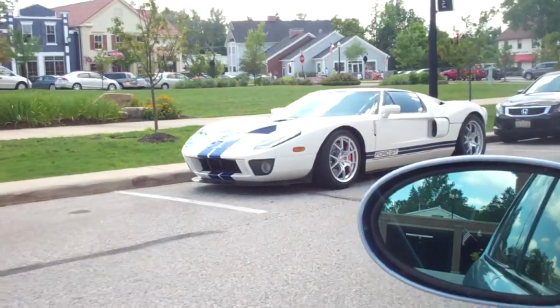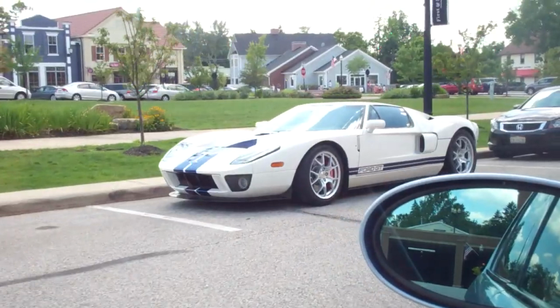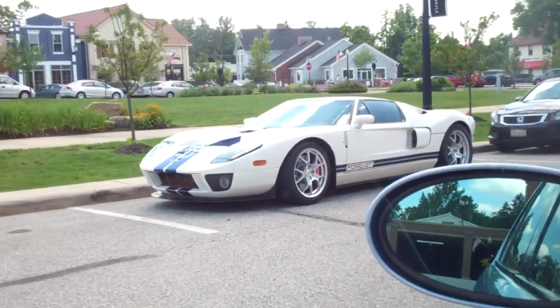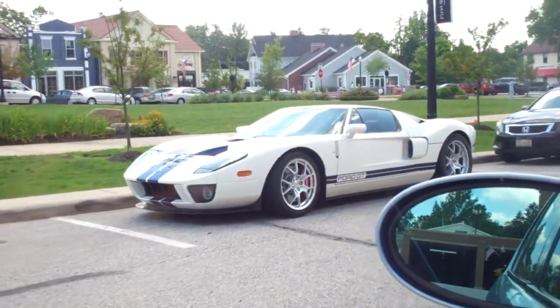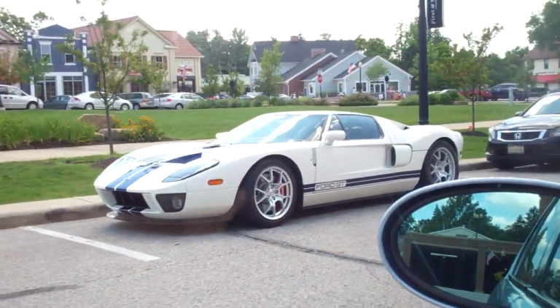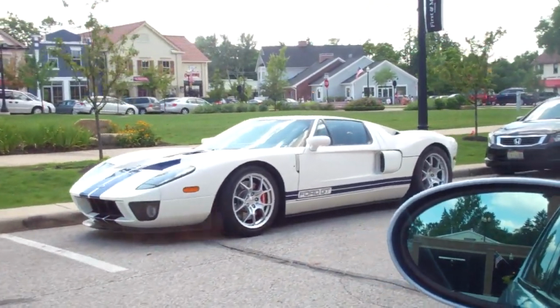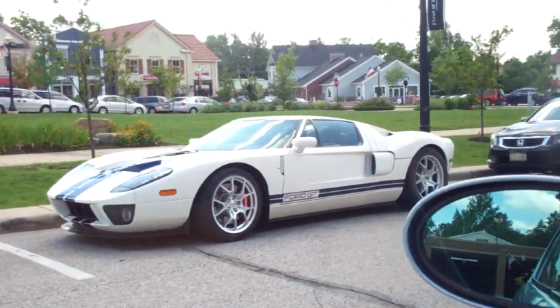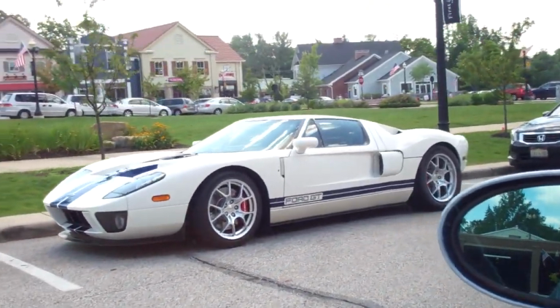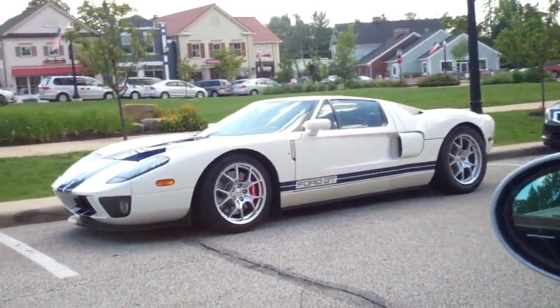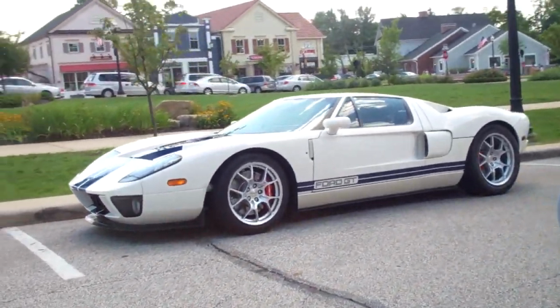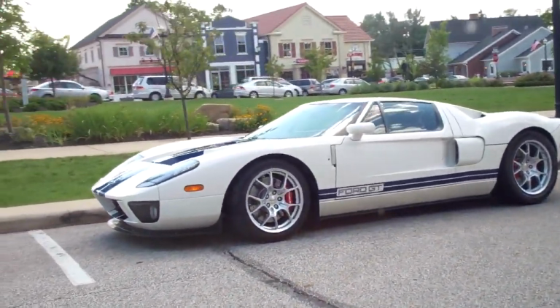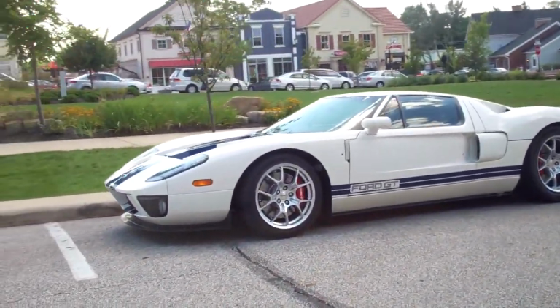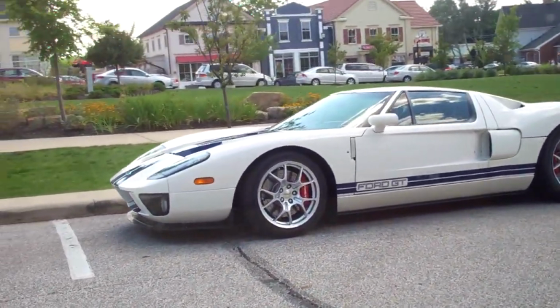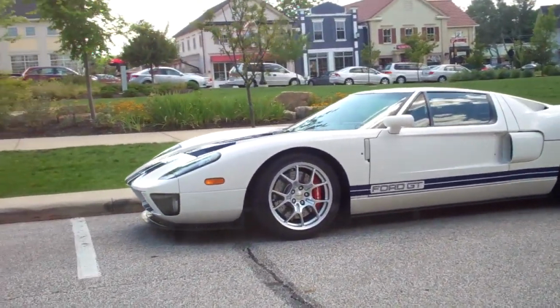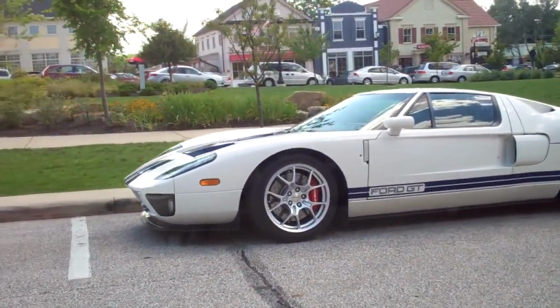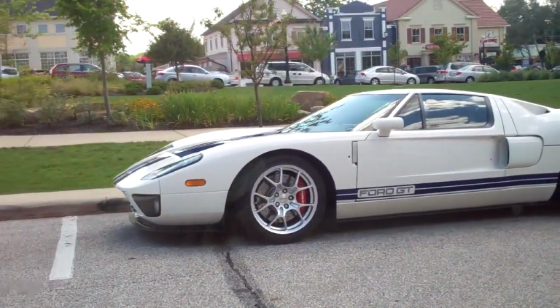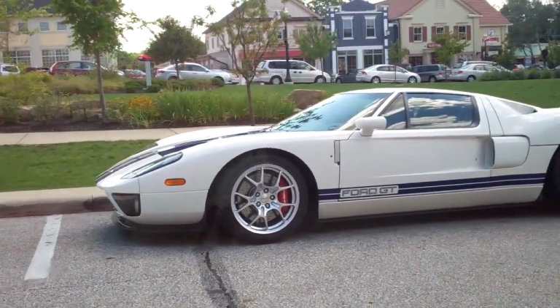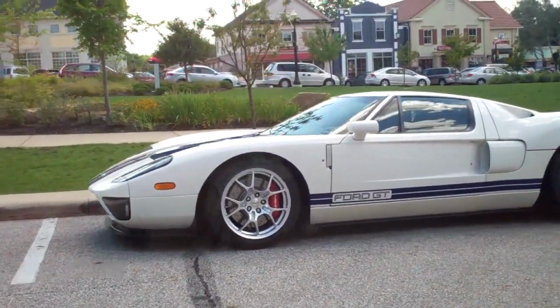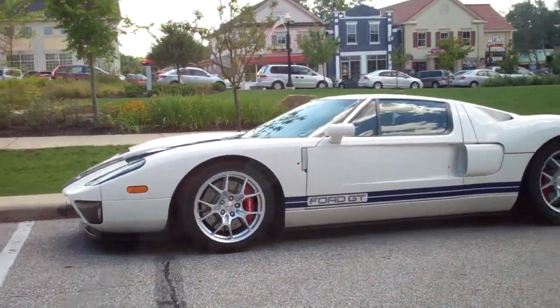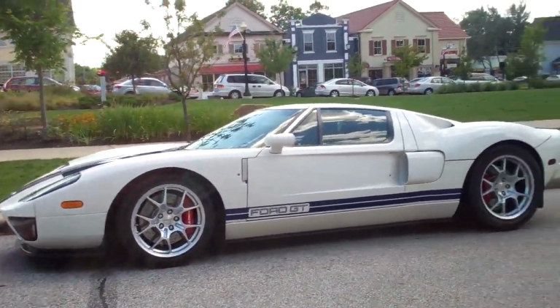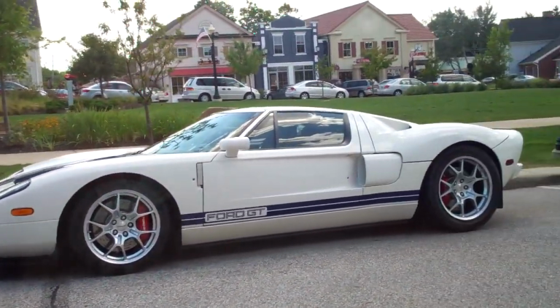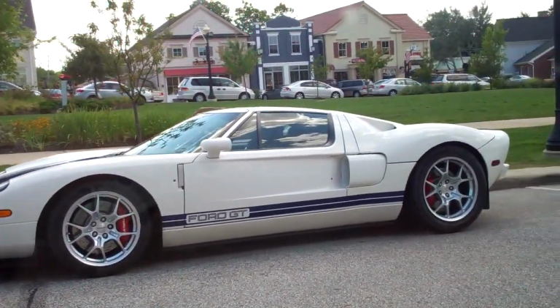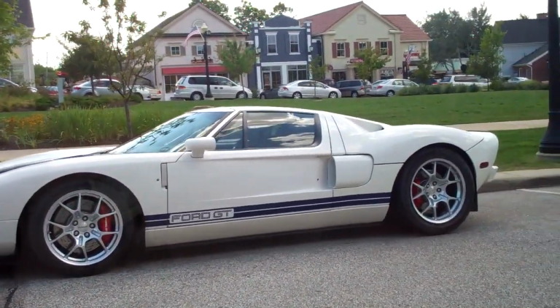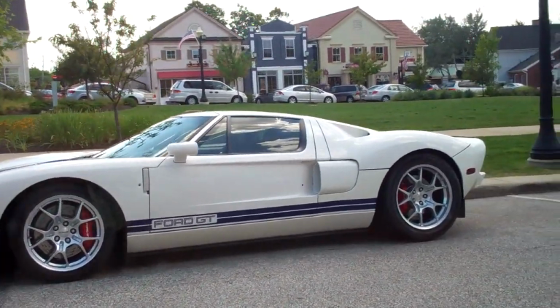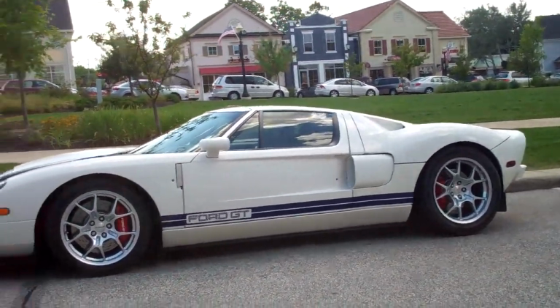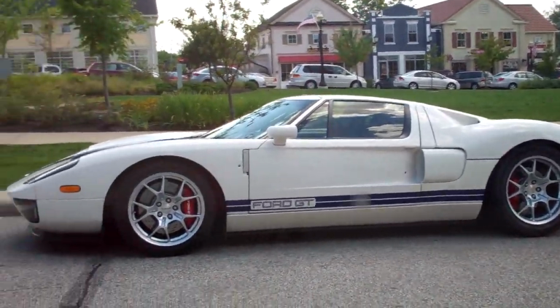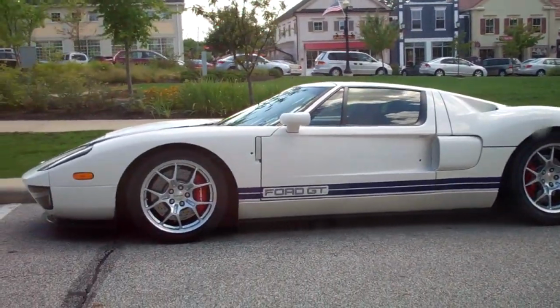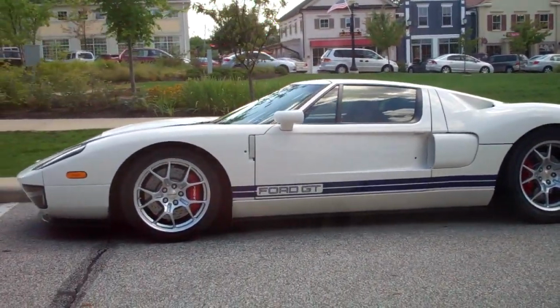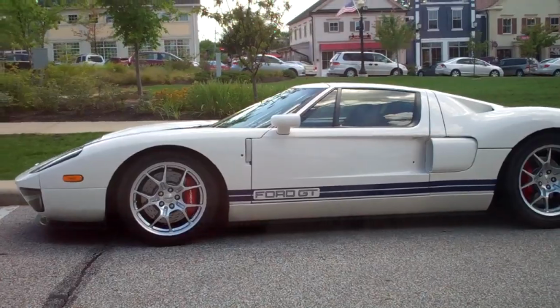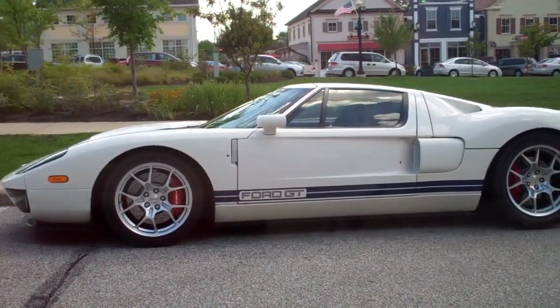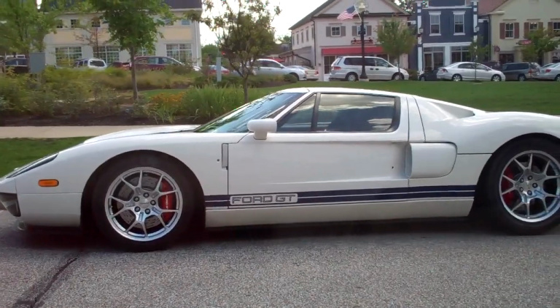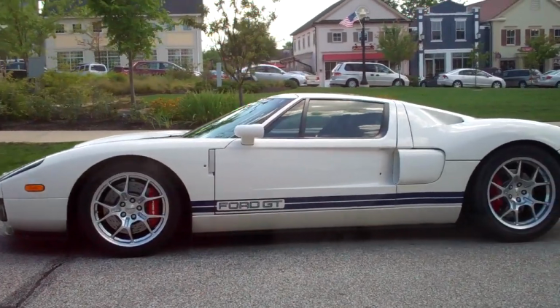Starting off the vlog in the United States this morning with a Ford GT. Good morning, Mr. Cantwell.